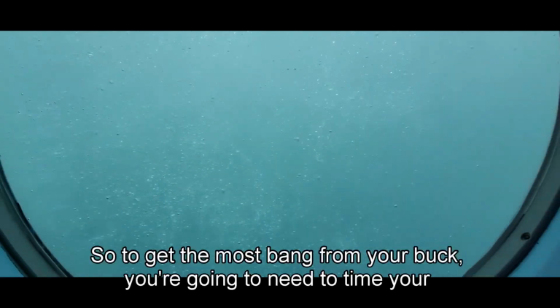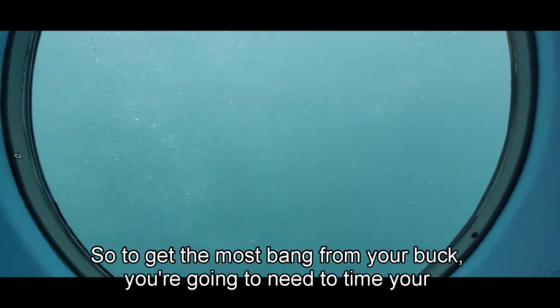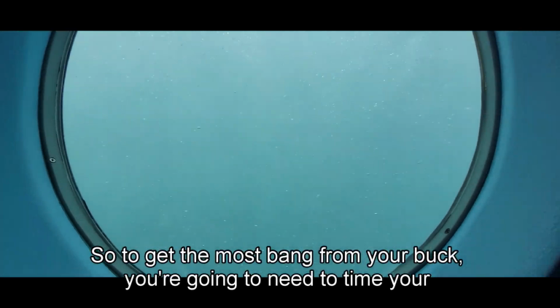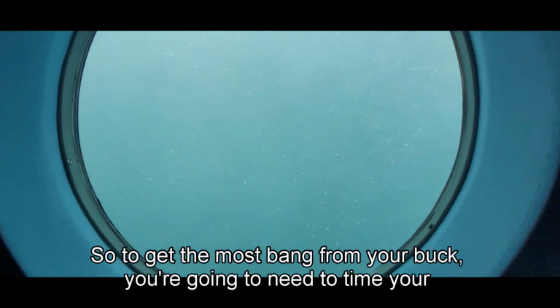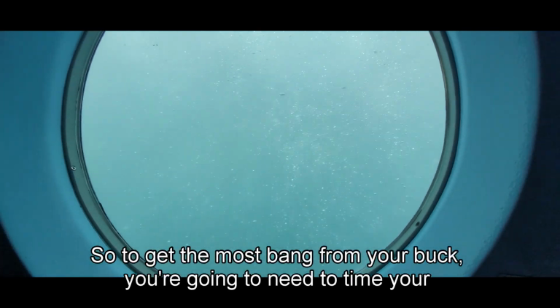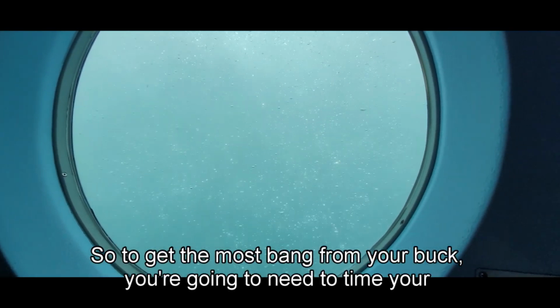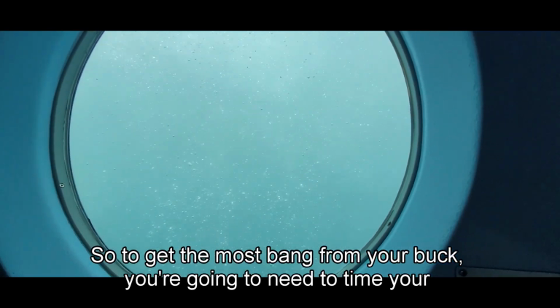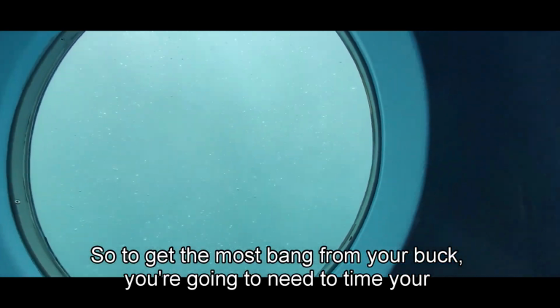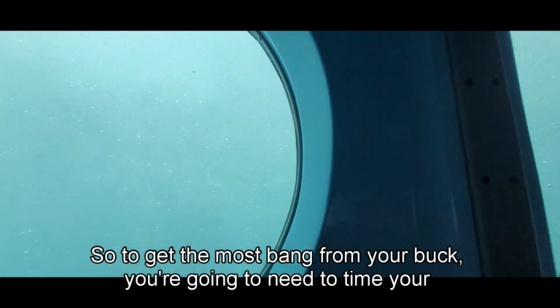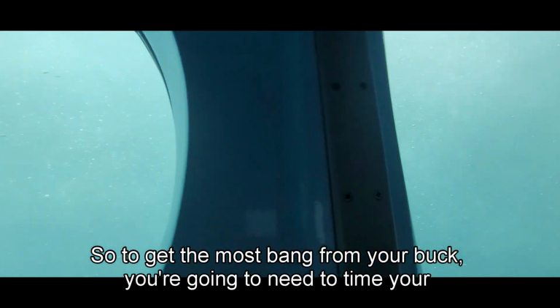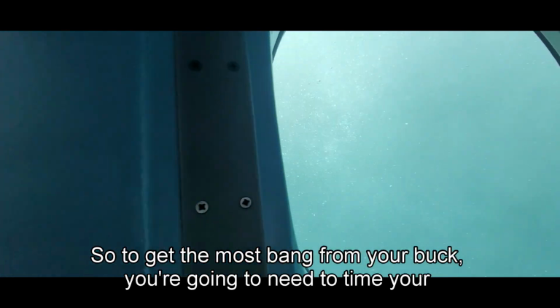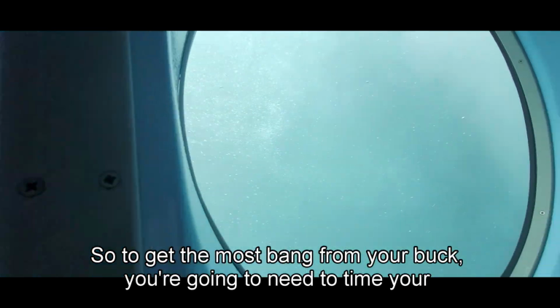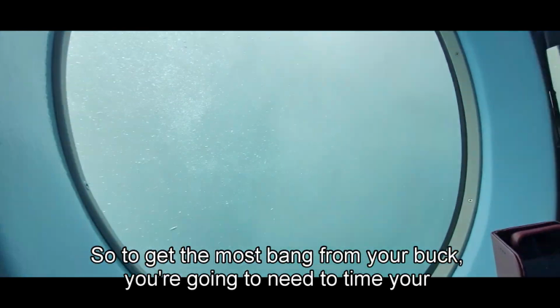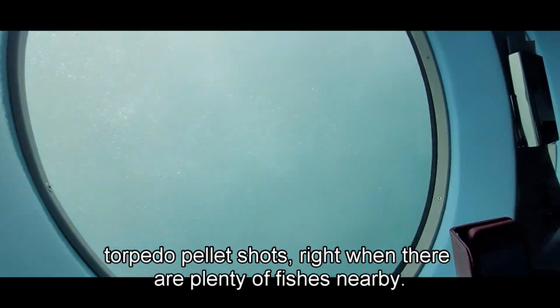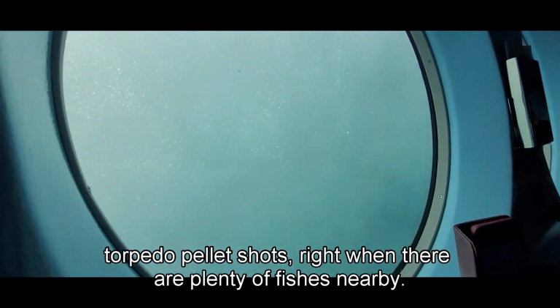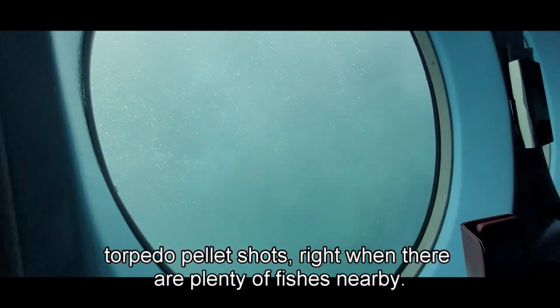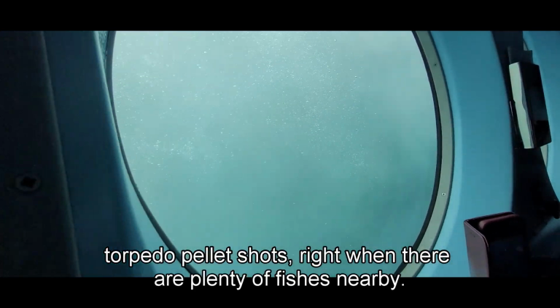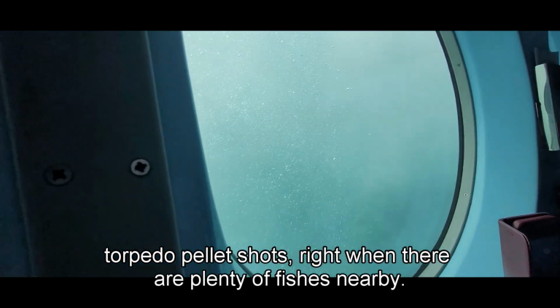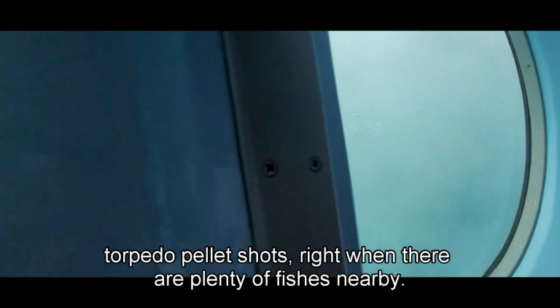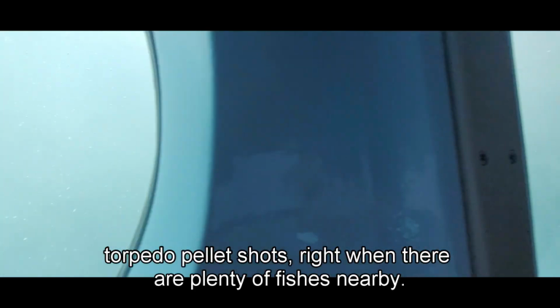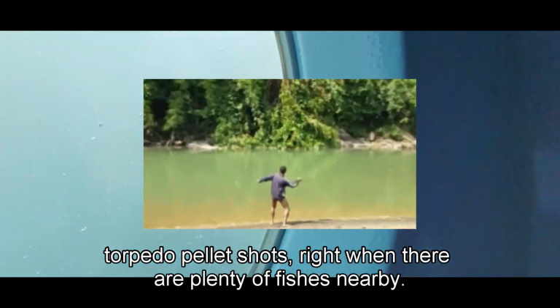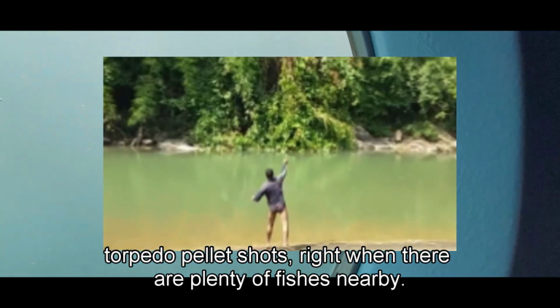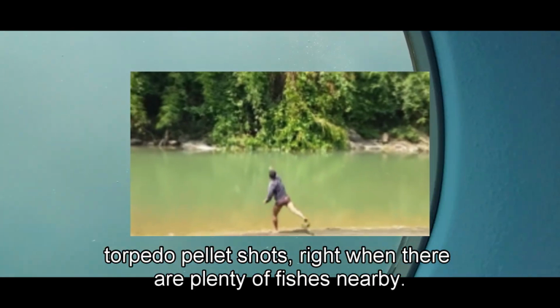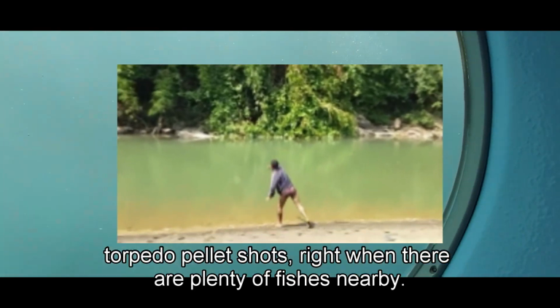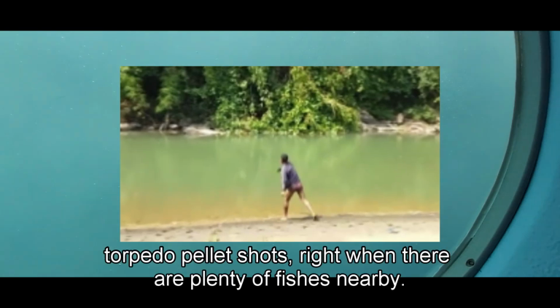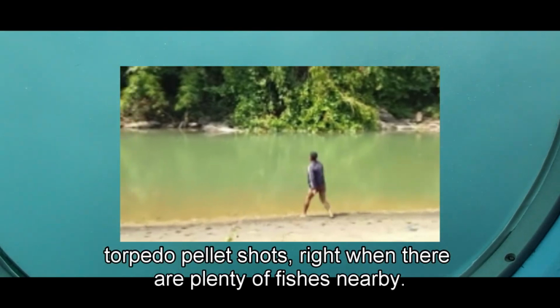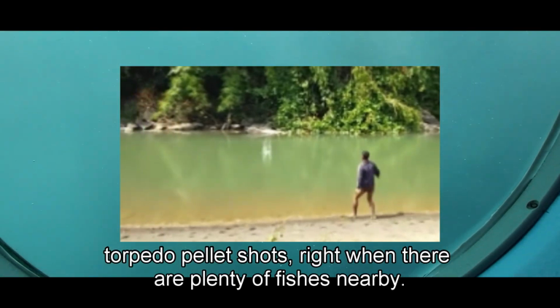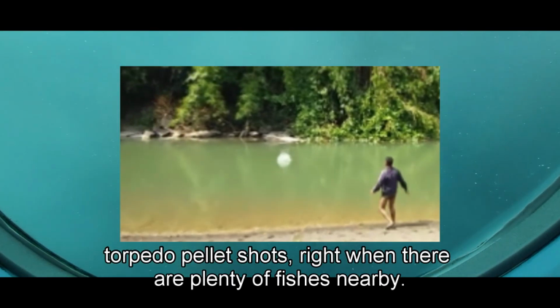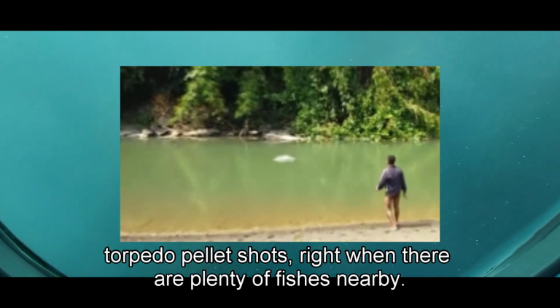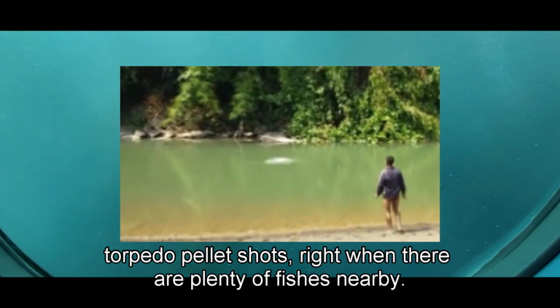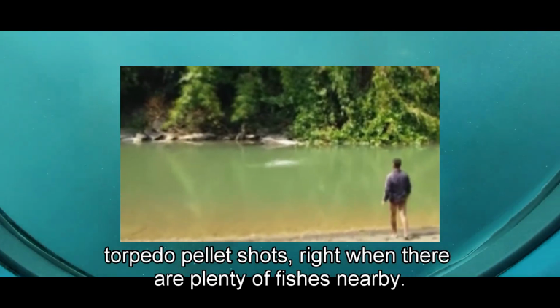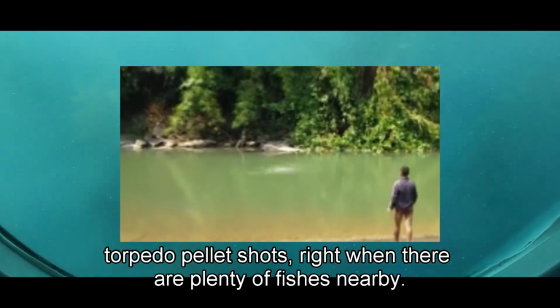To get the most bang for your buck, you're going to need to time your torpedo pellet shots right when there are plenty of fish nearby.